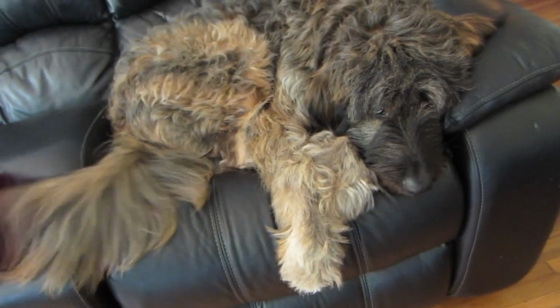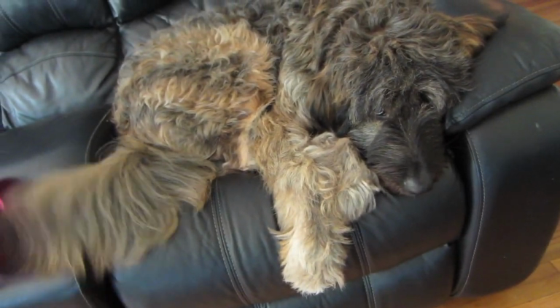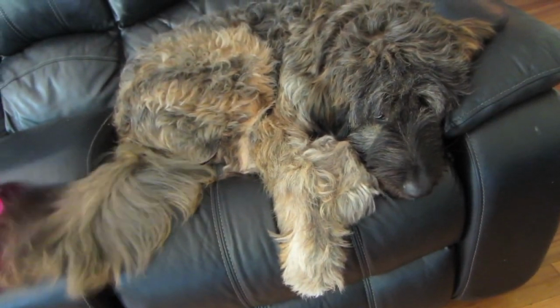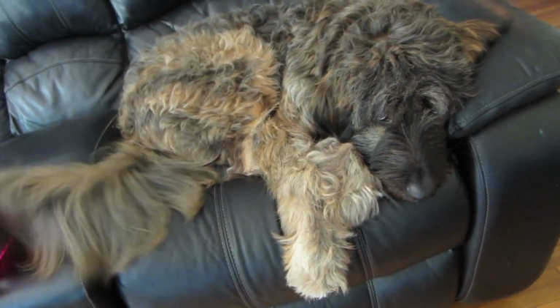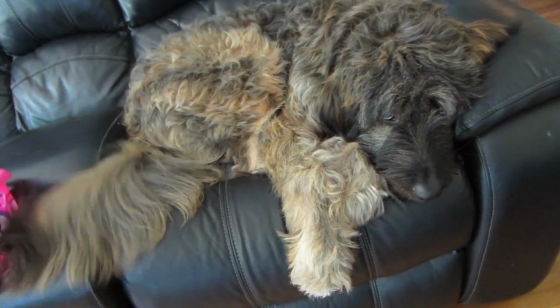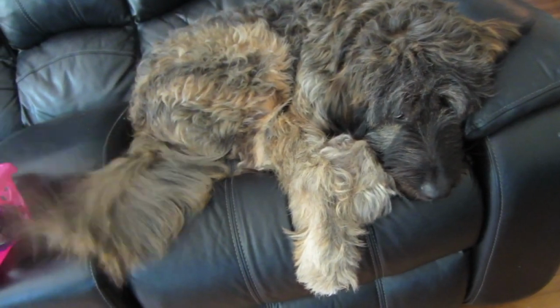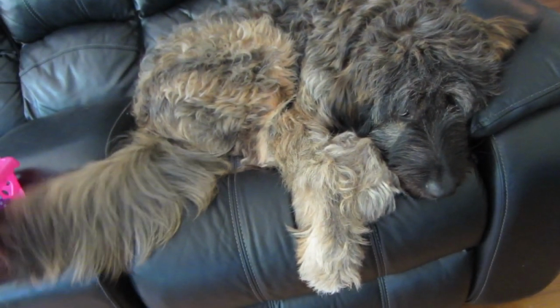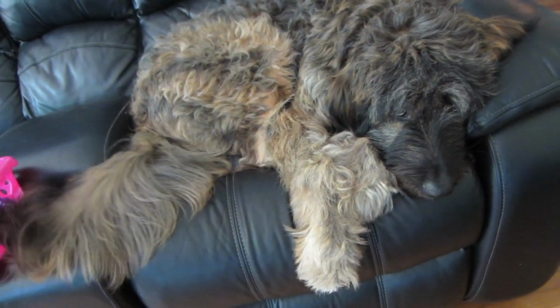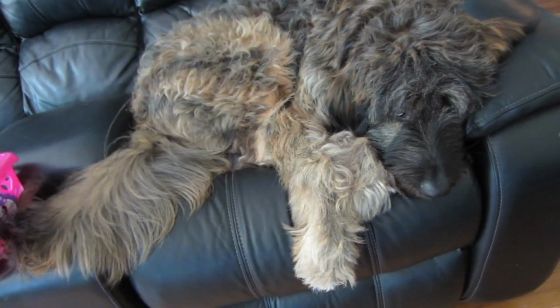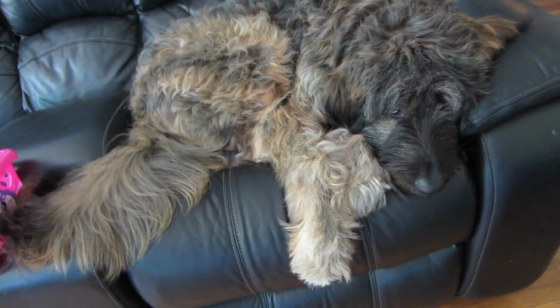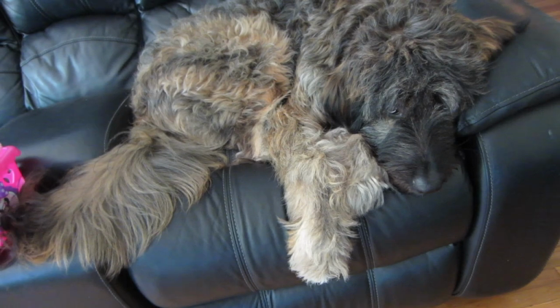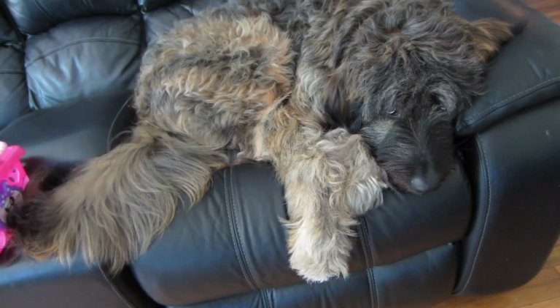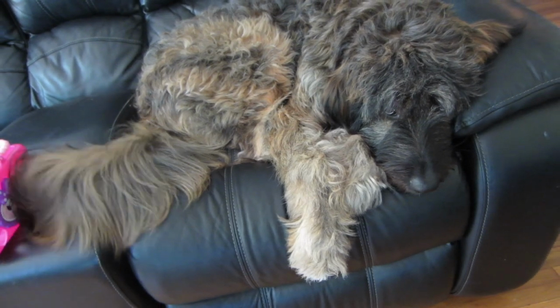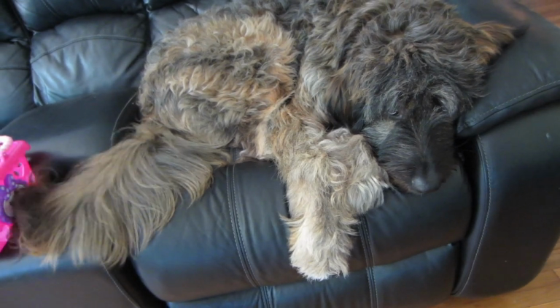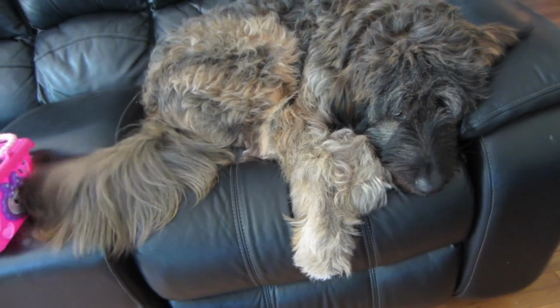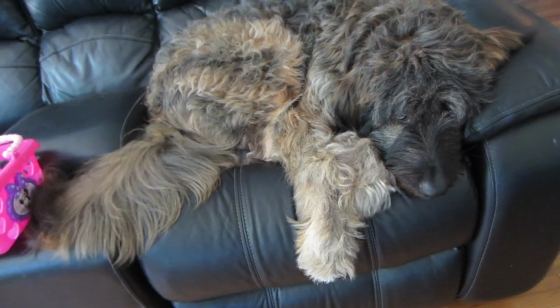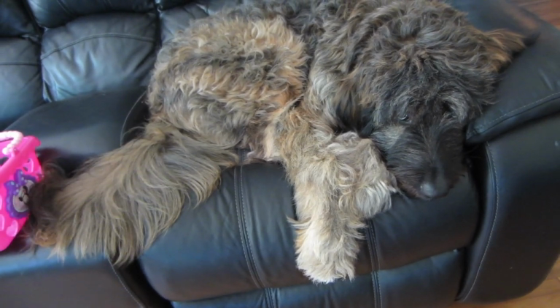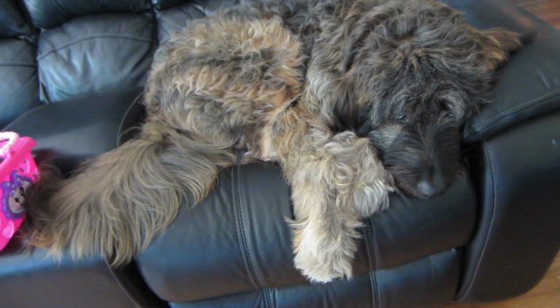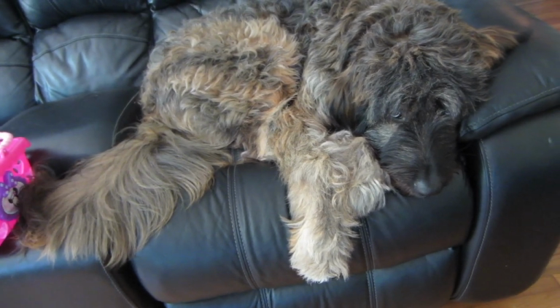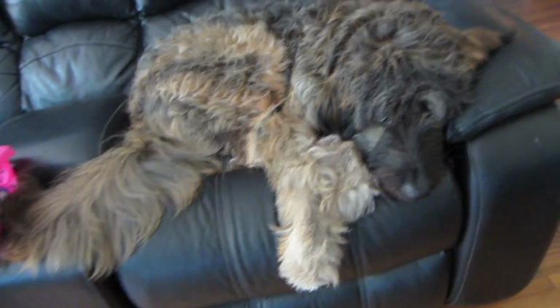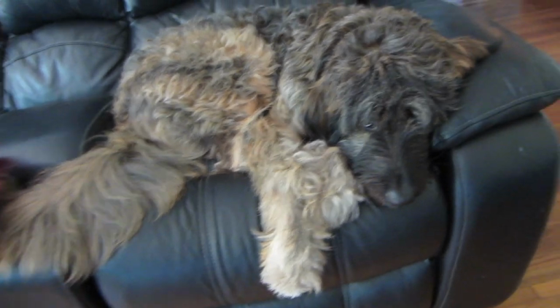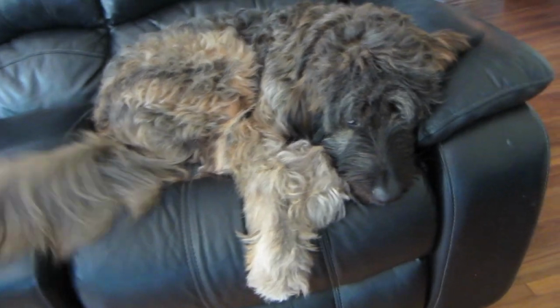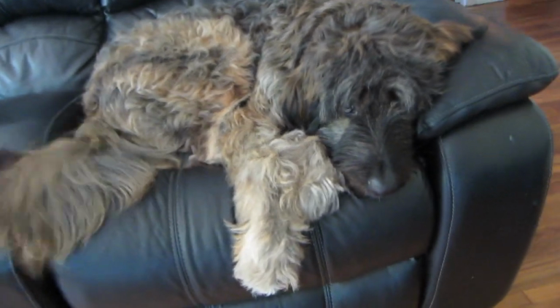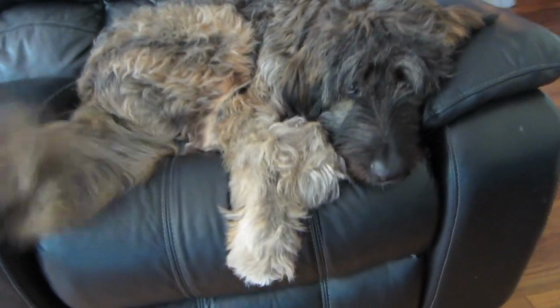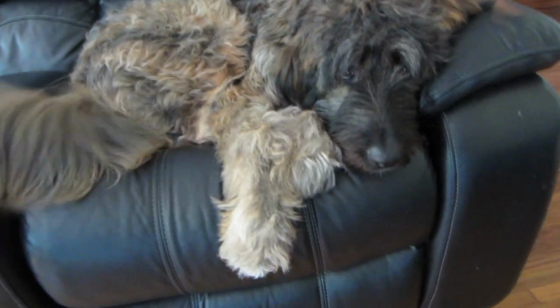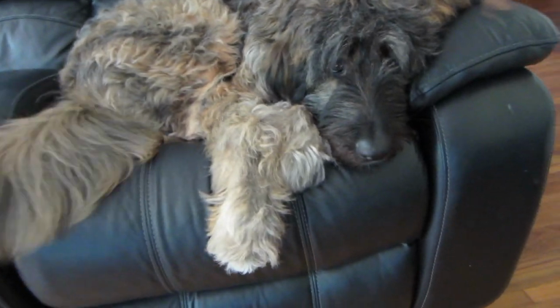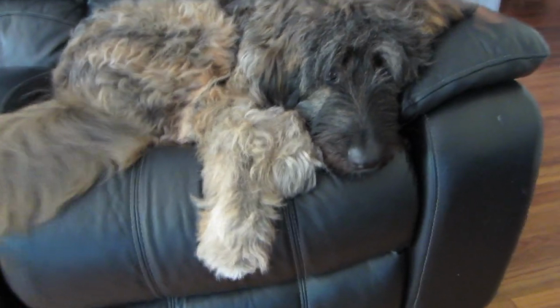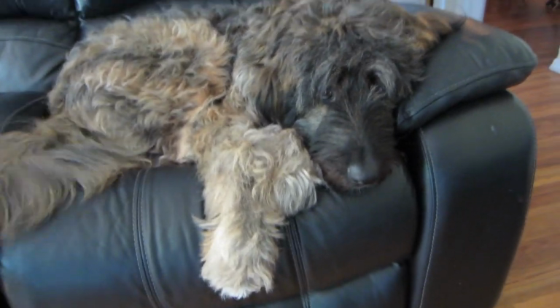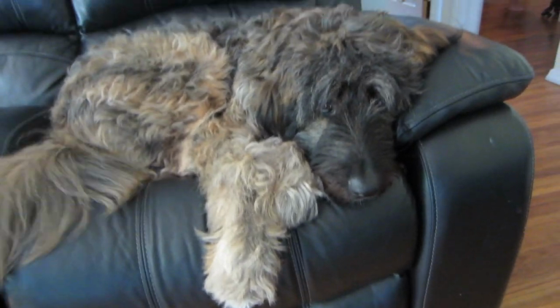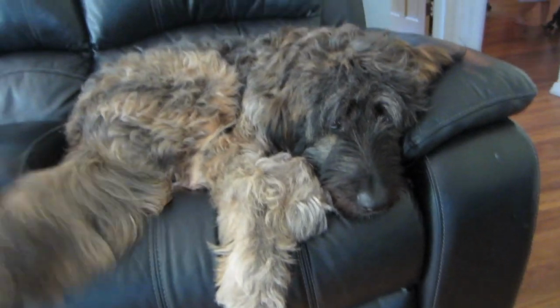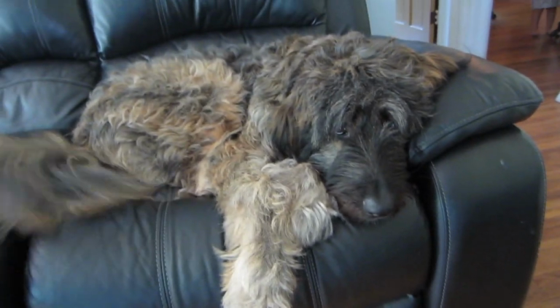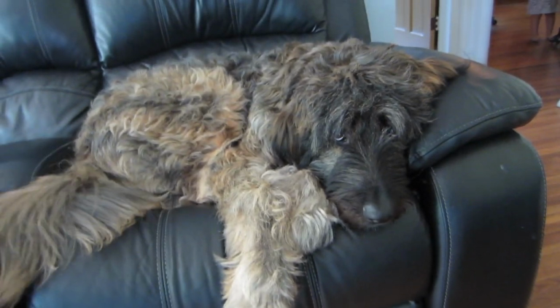You just gotta look at her and that little tail starts going — actually big tail. She can't even see. Okay, she needs a haircut.